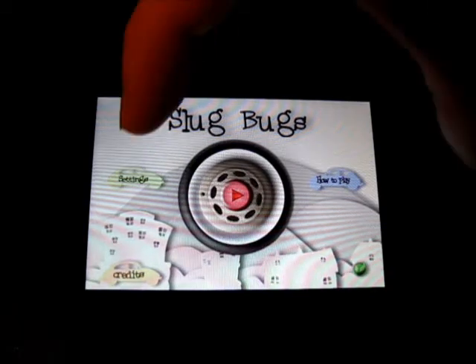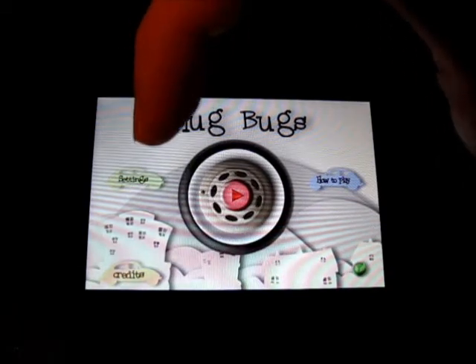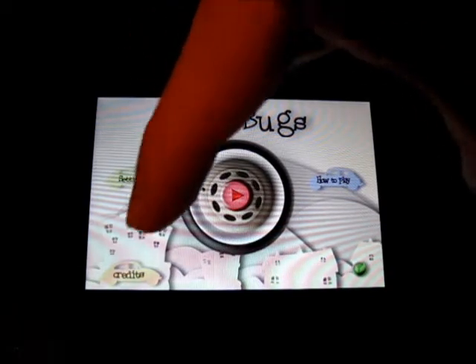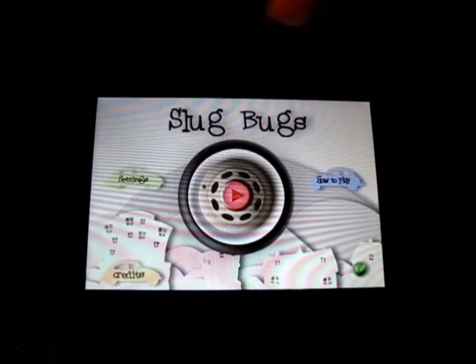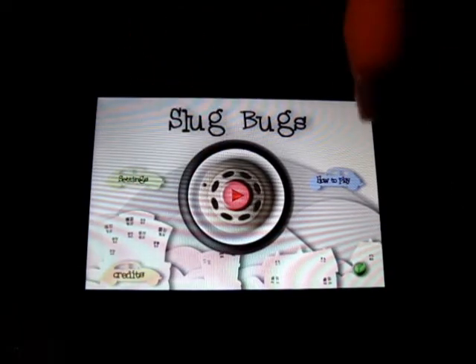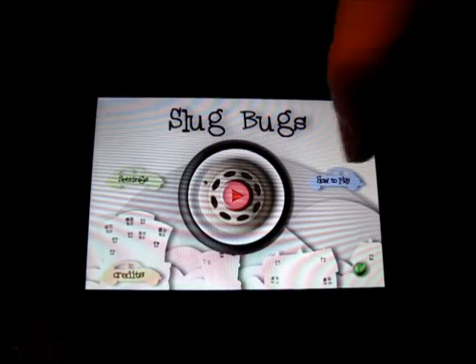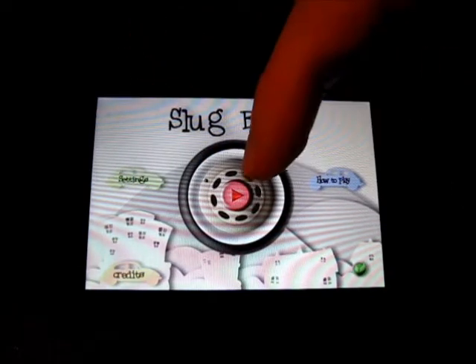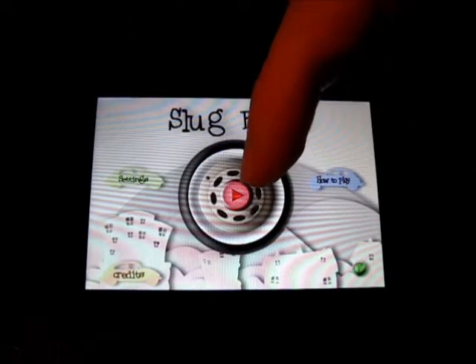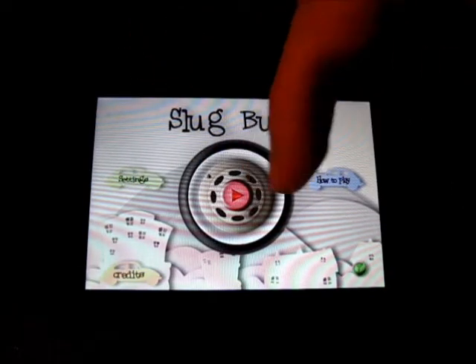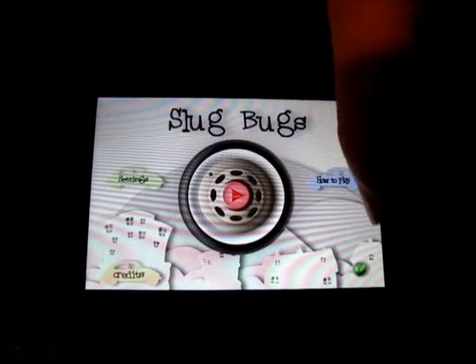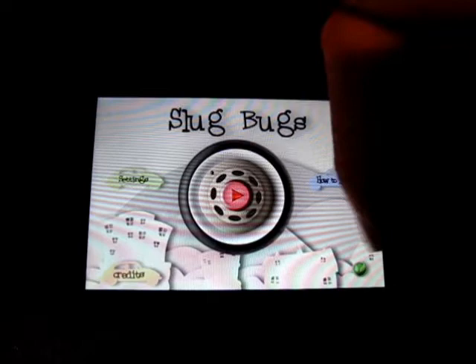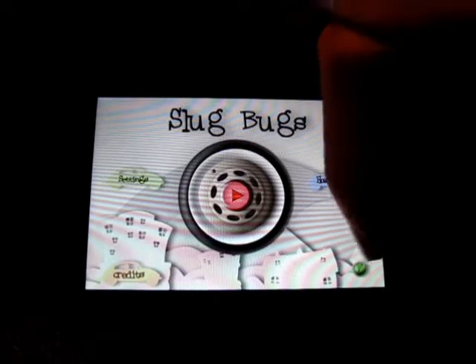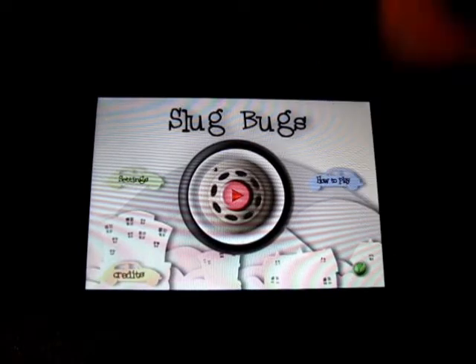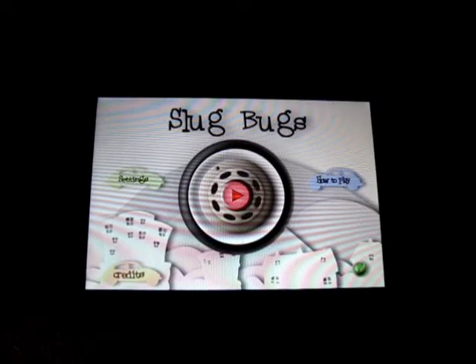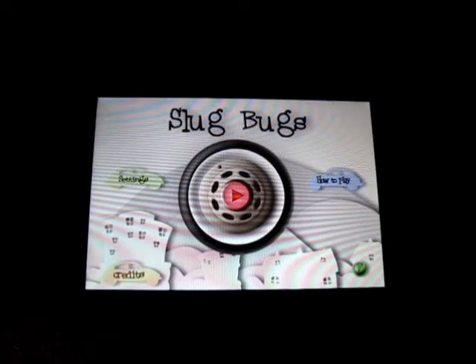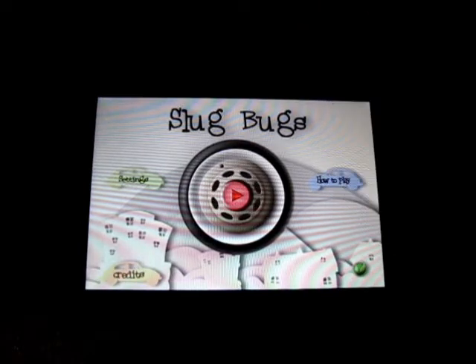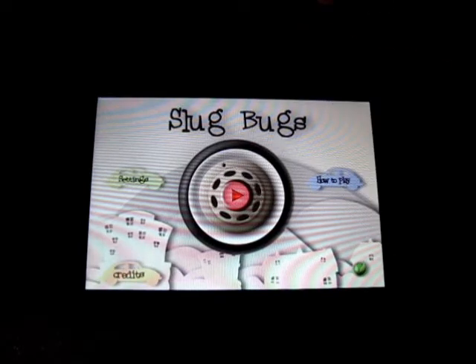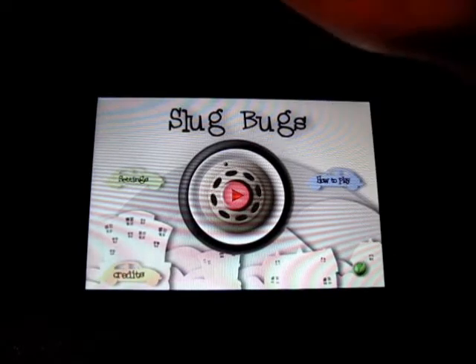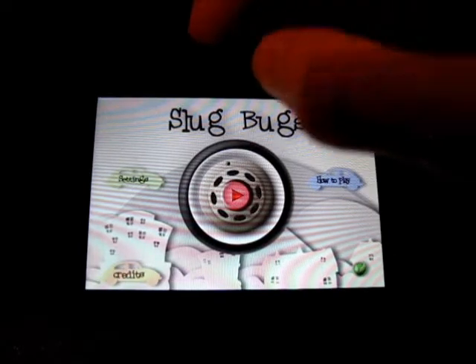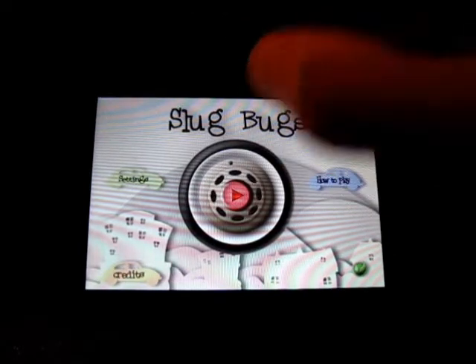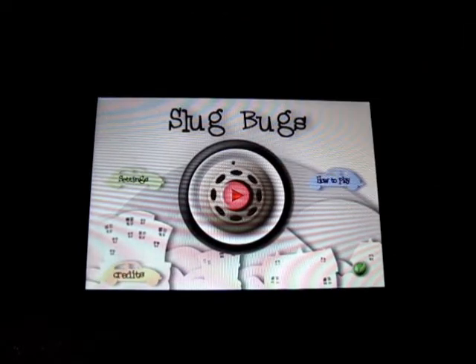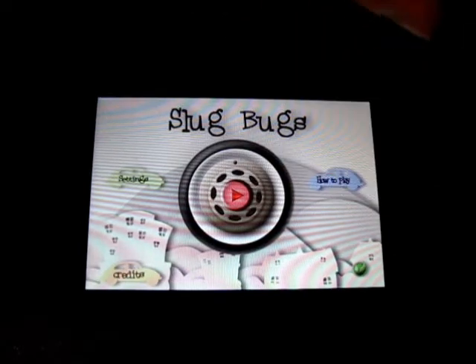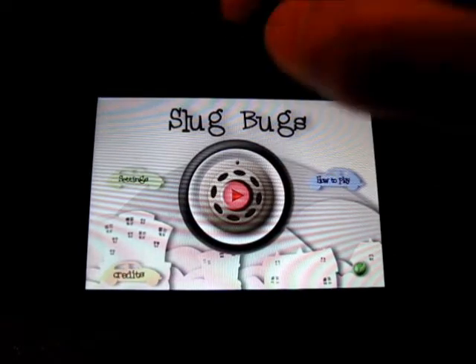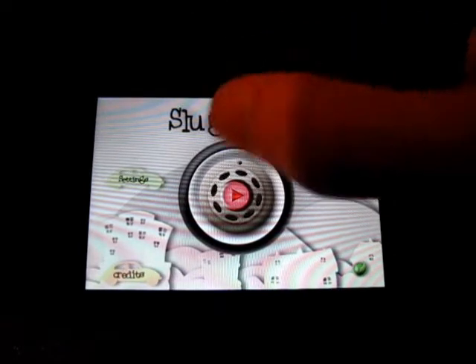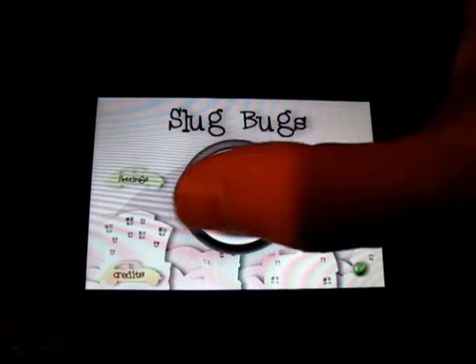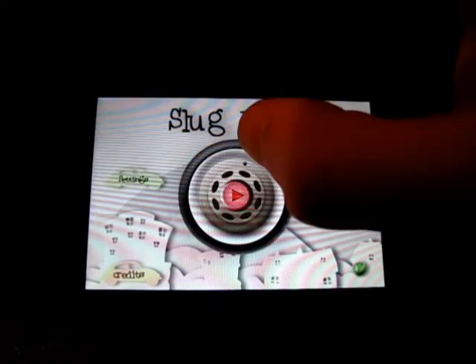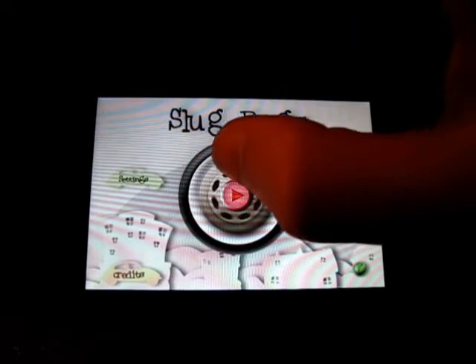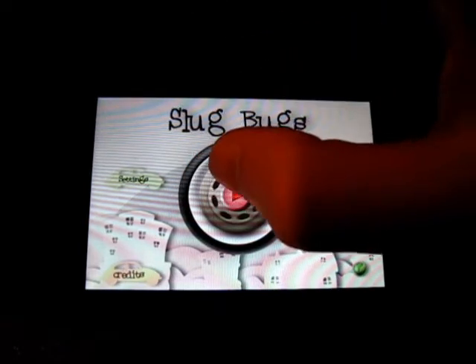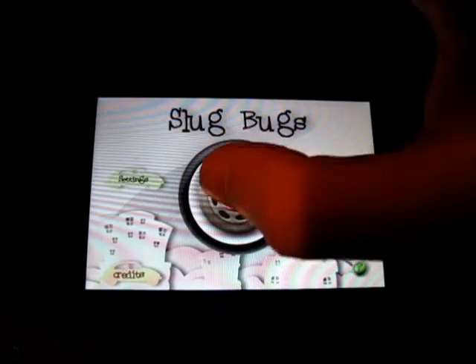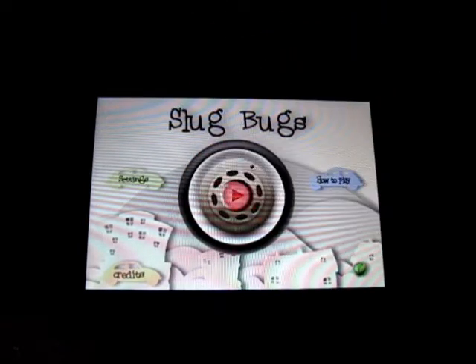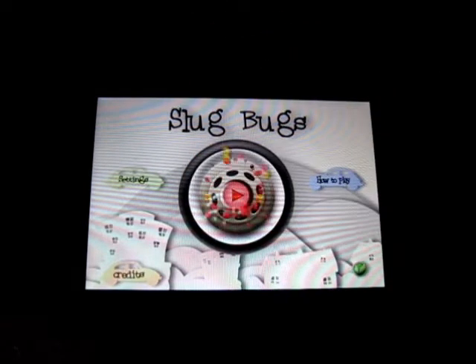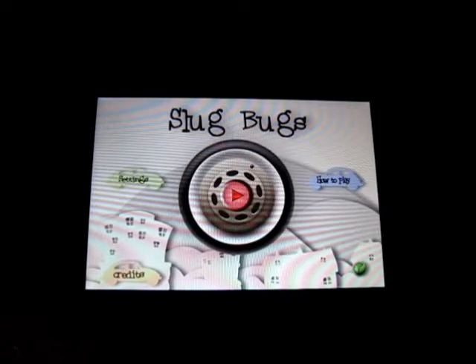You've got settings, credits, how to play, and play, and a little OpenFeint down there. It also has Game Center. So I'm going to click play here.